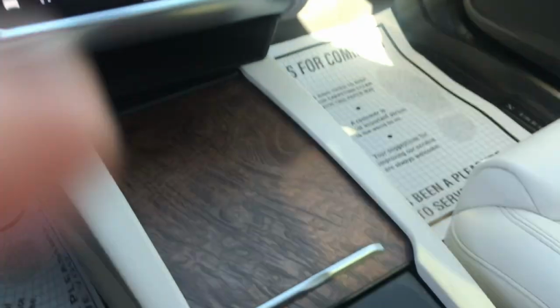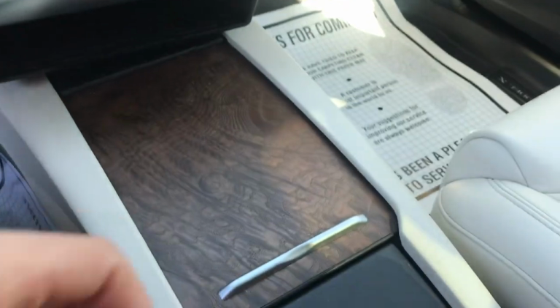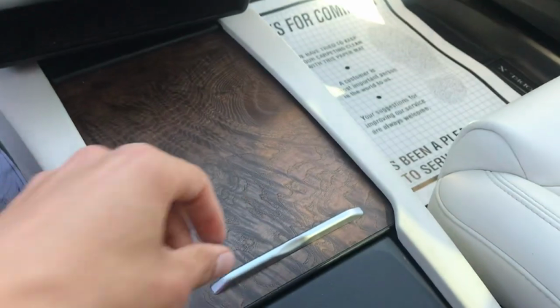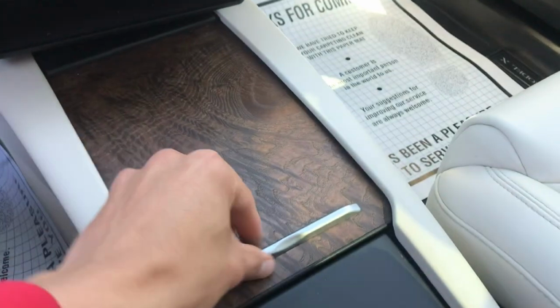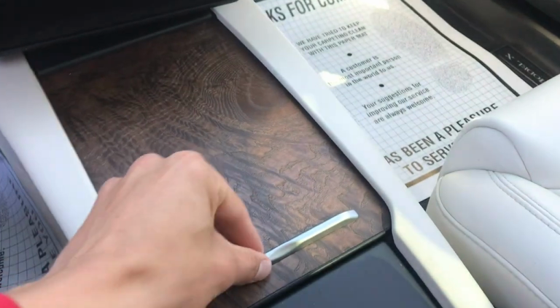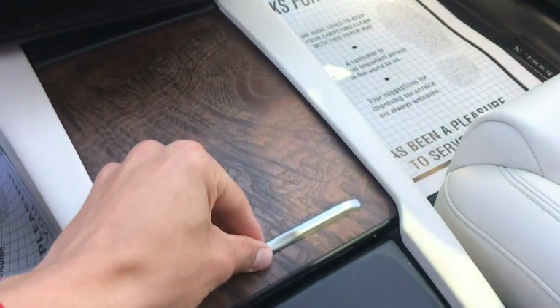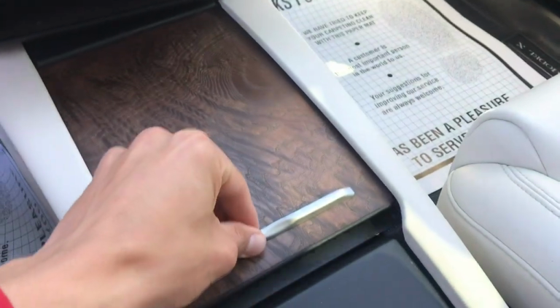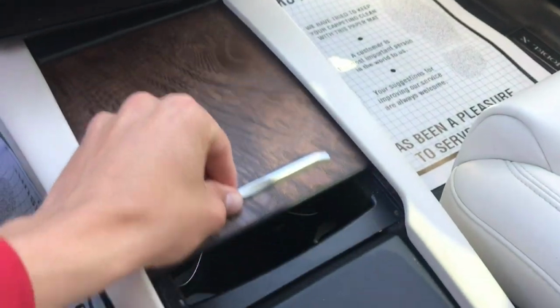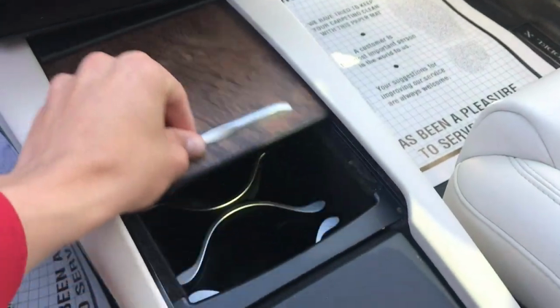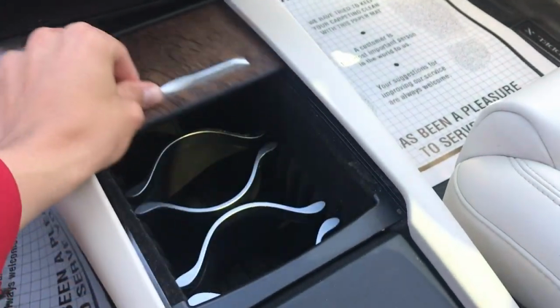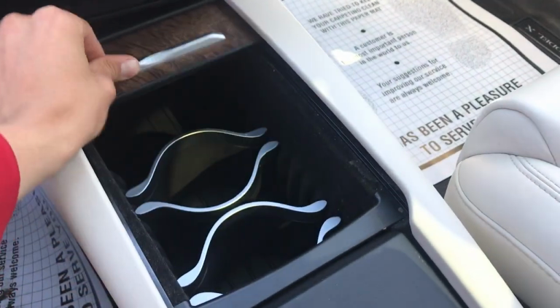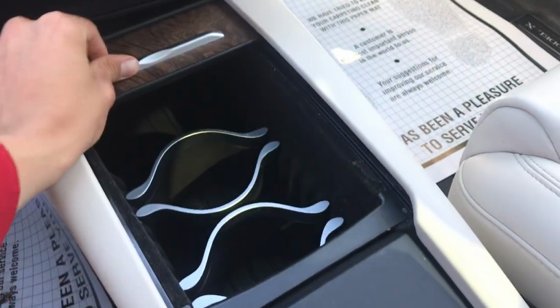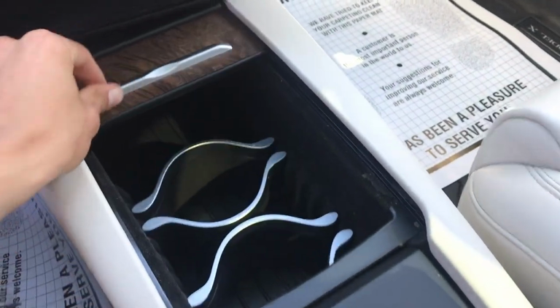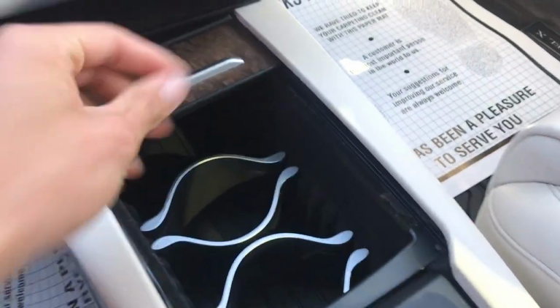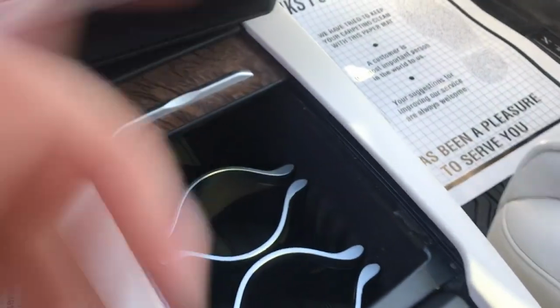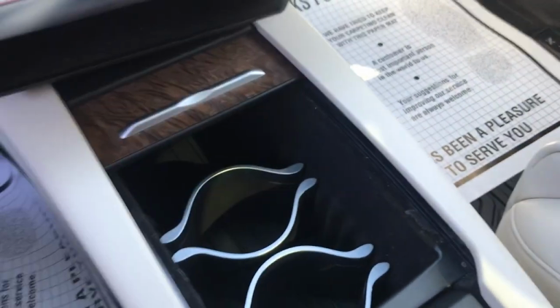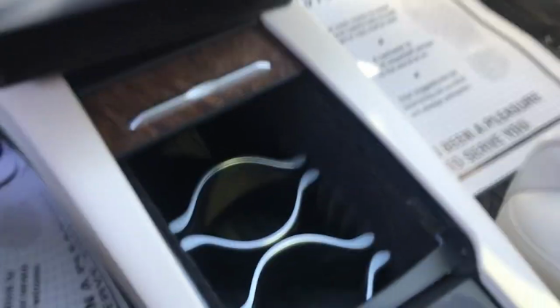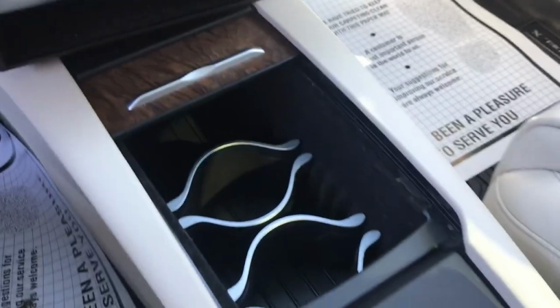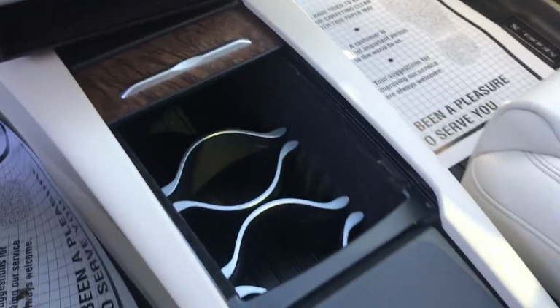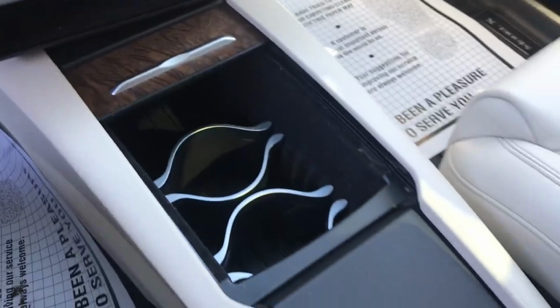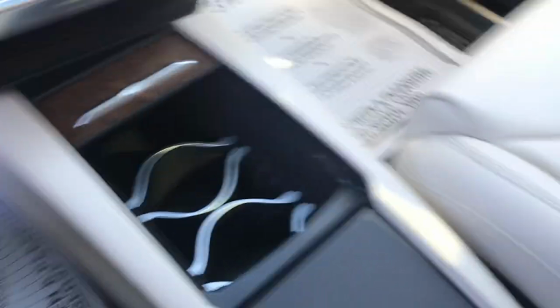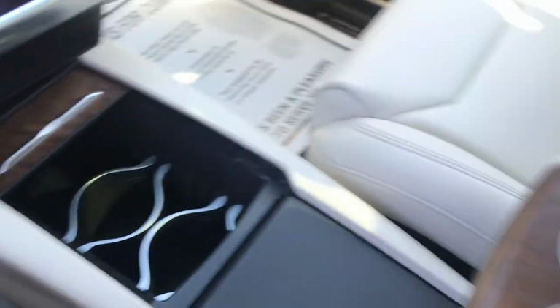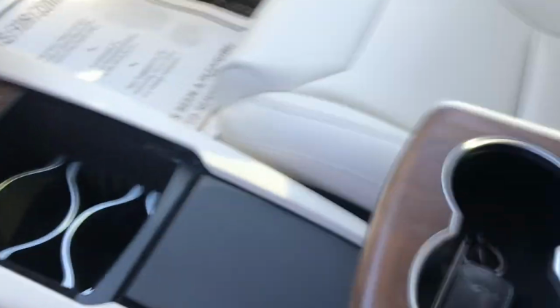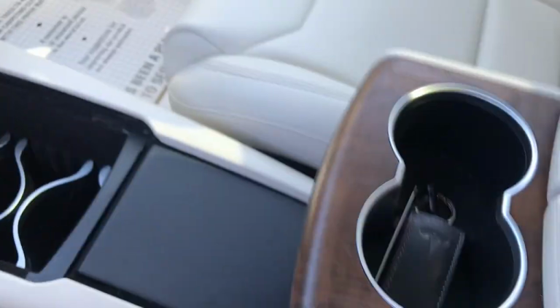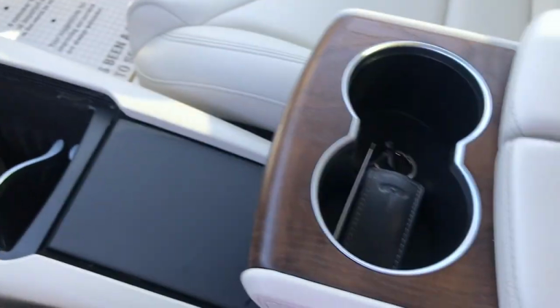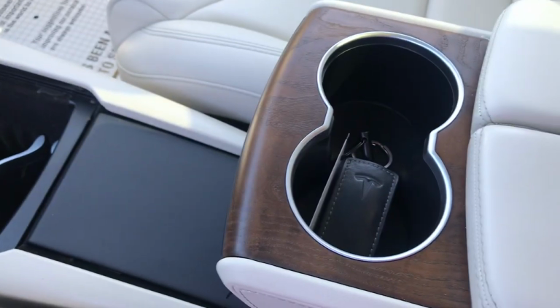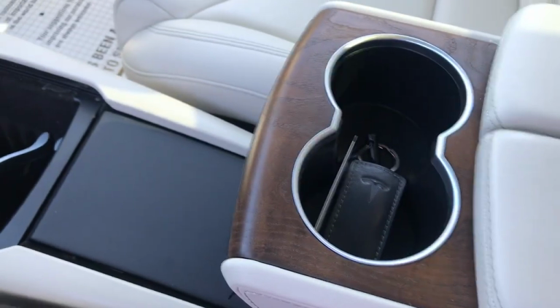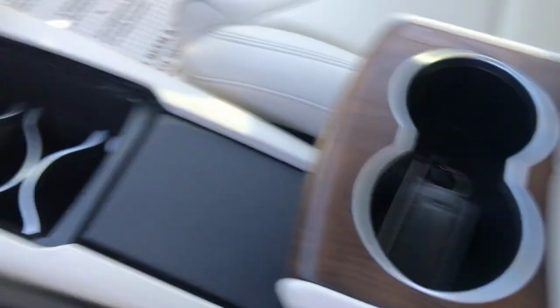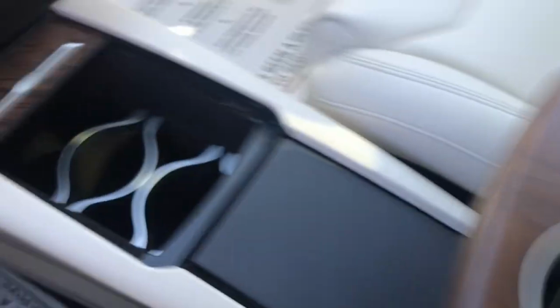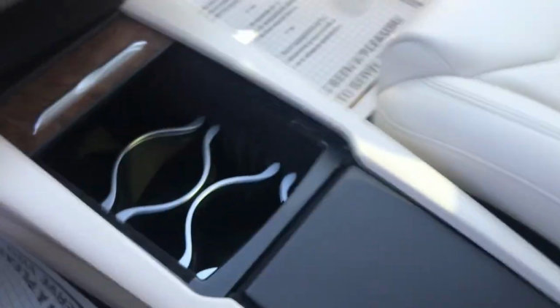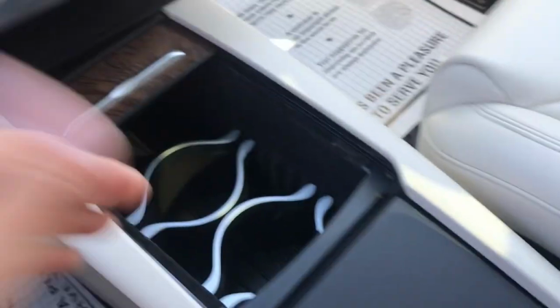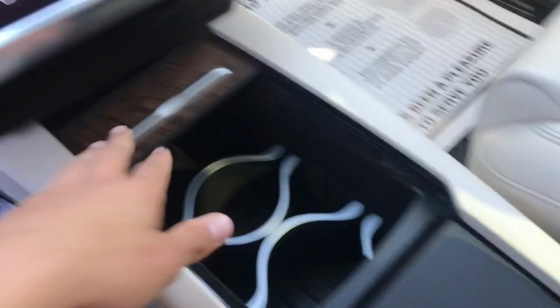You can have some storage in here. You've got two cup holders, and you've got two more cup holders there.